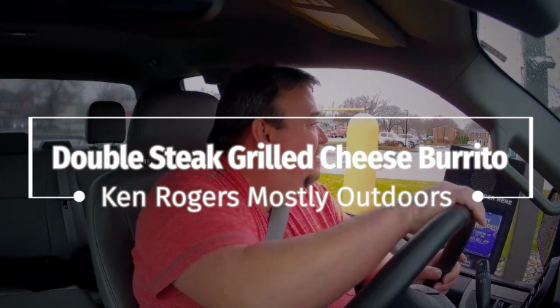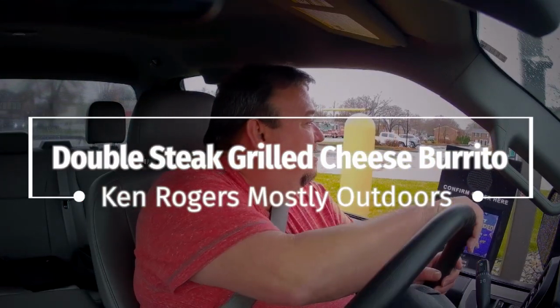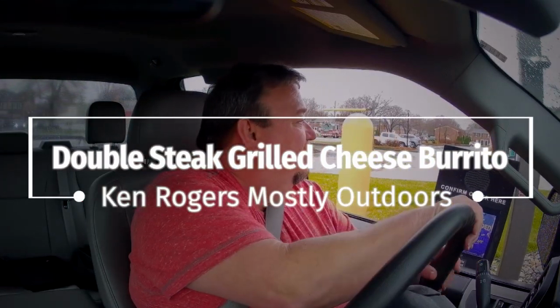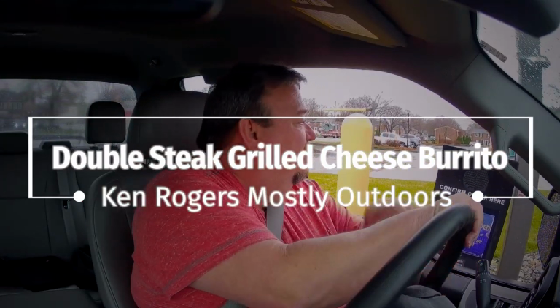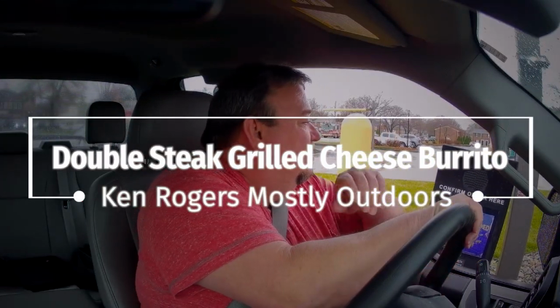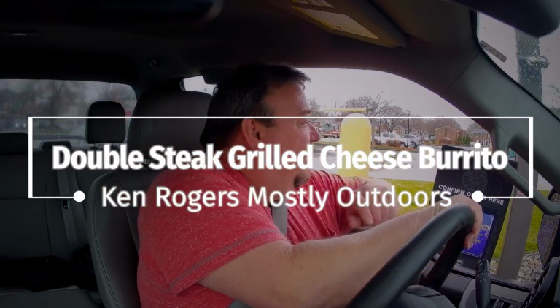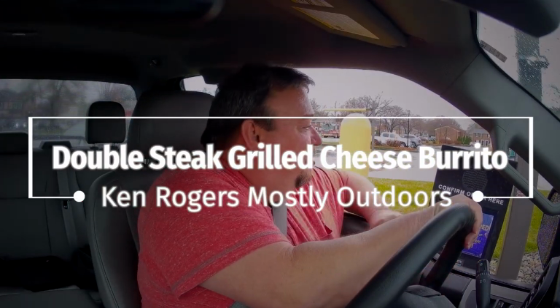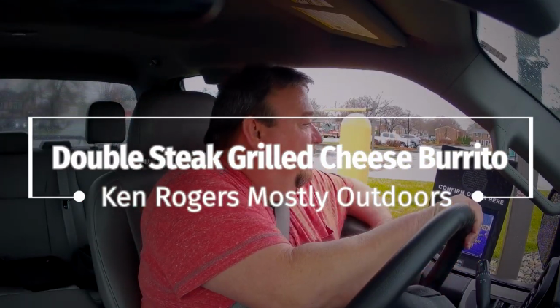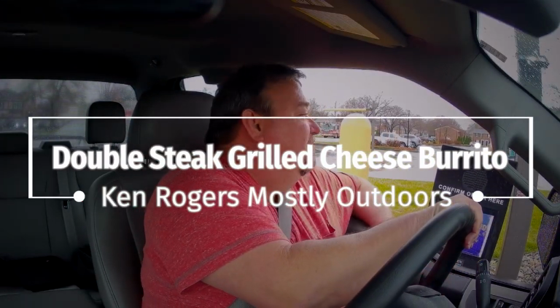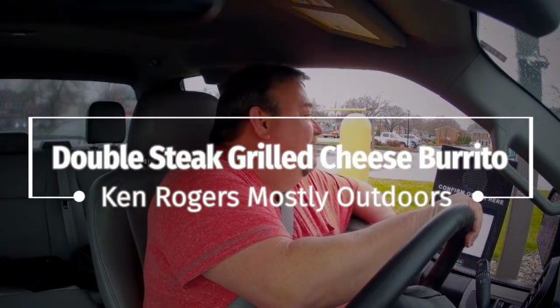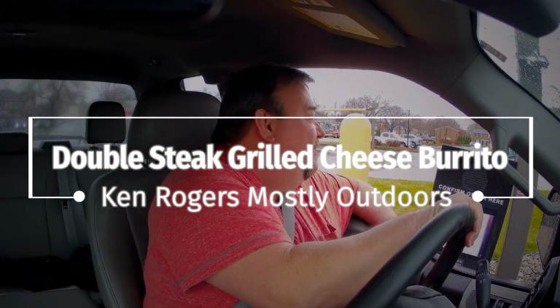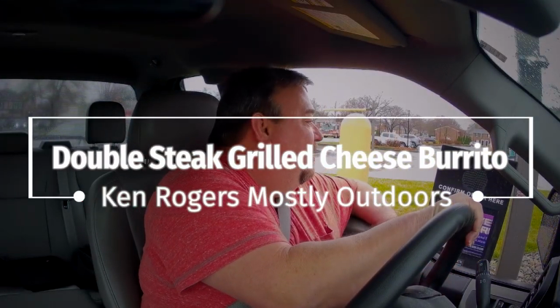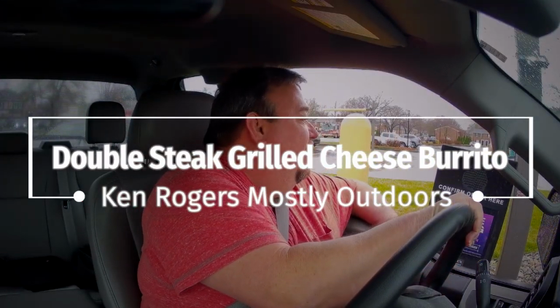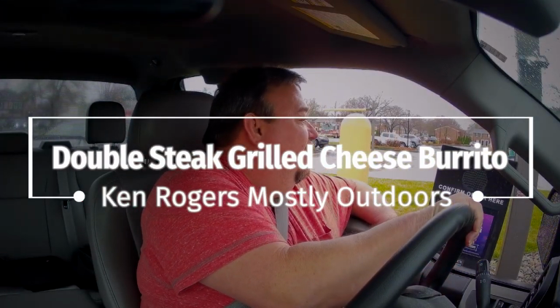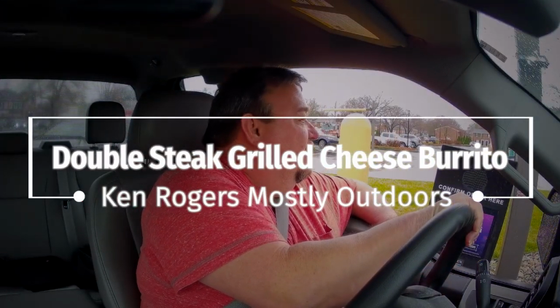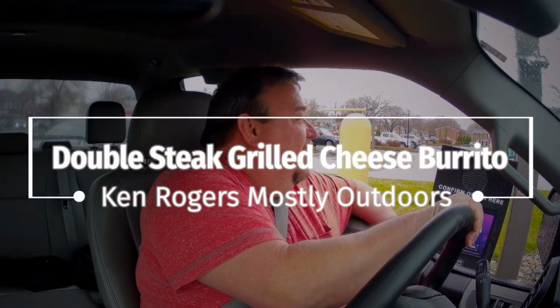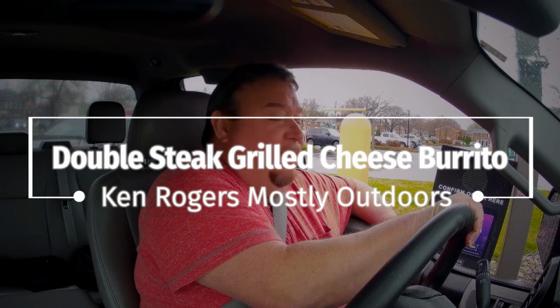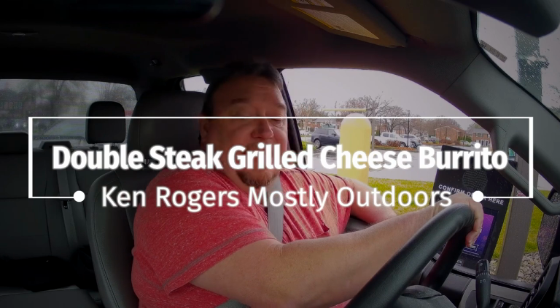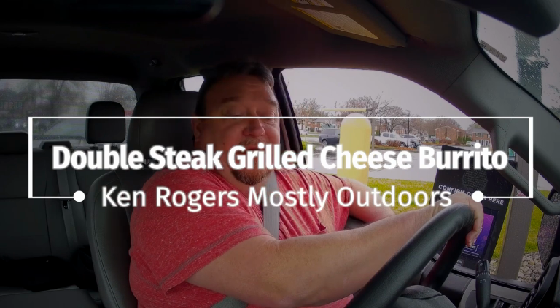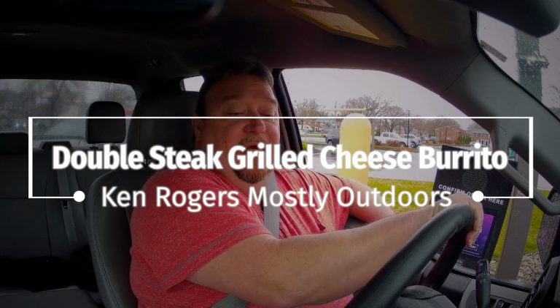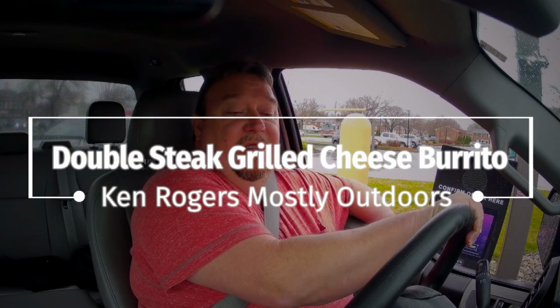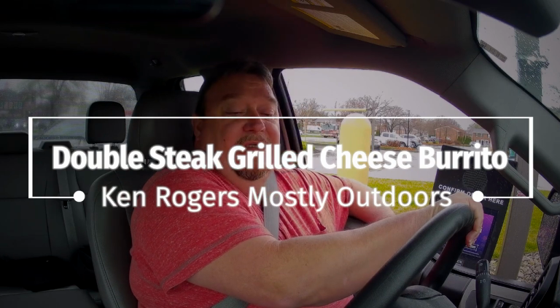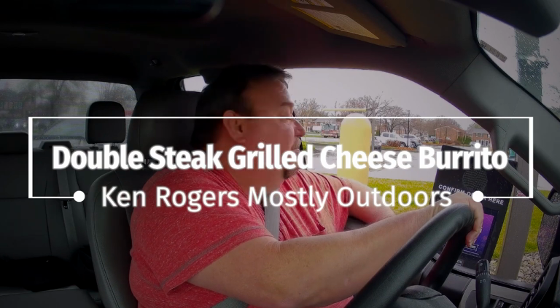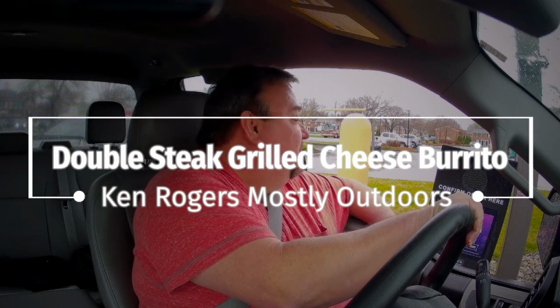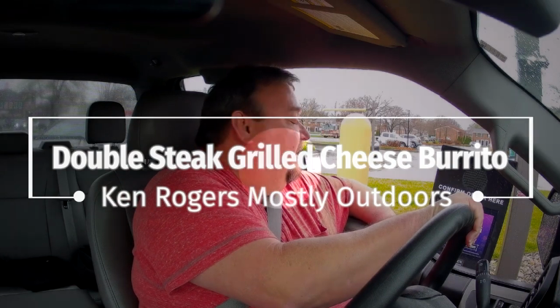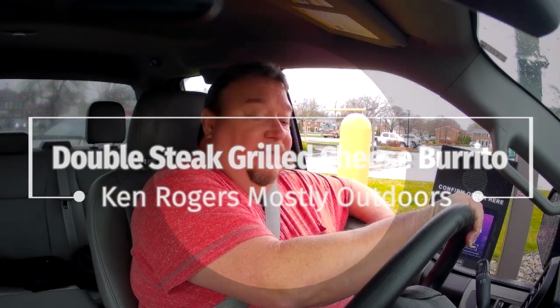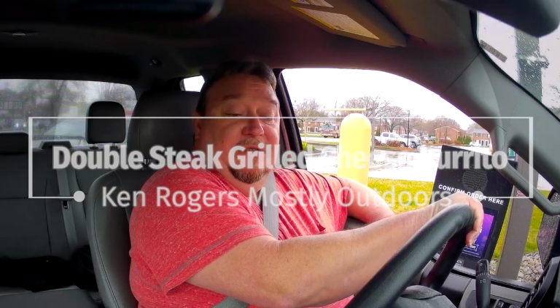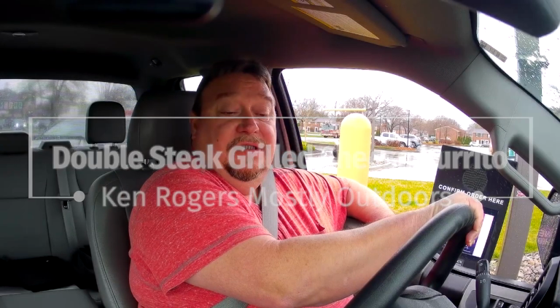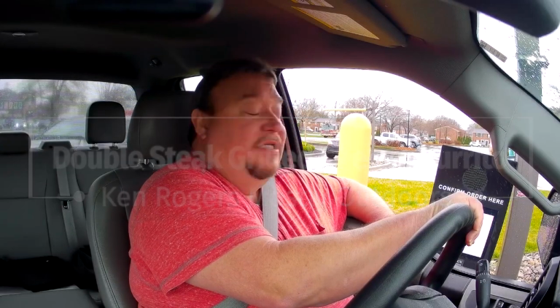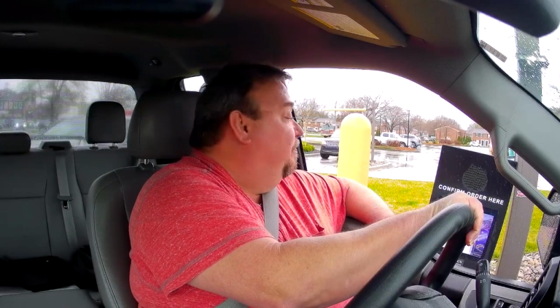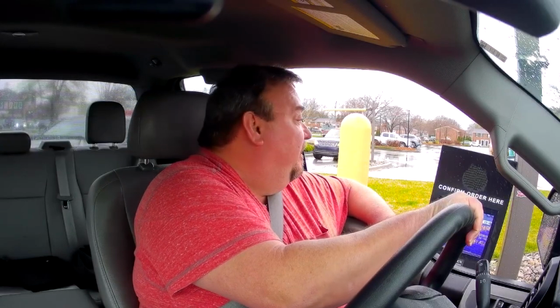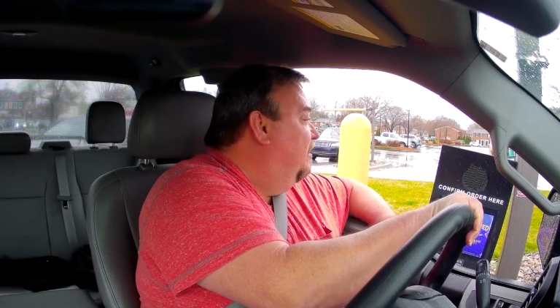Hello, how are you doing today? I'm doing great. What's good for today? I want that double steak grilled cheese burrito.